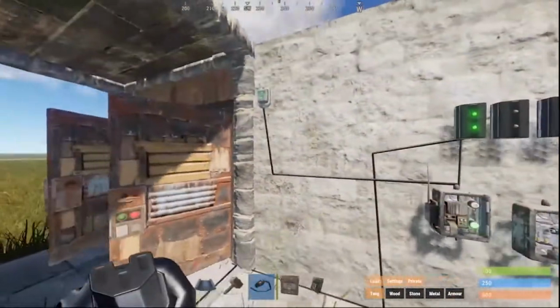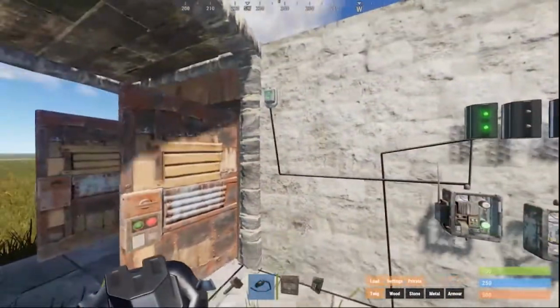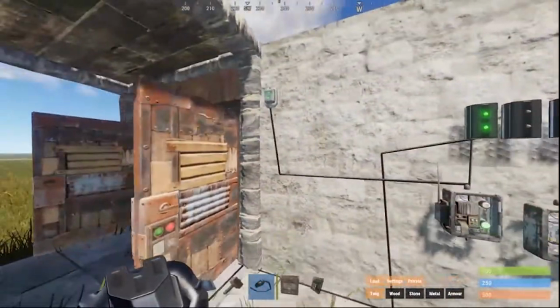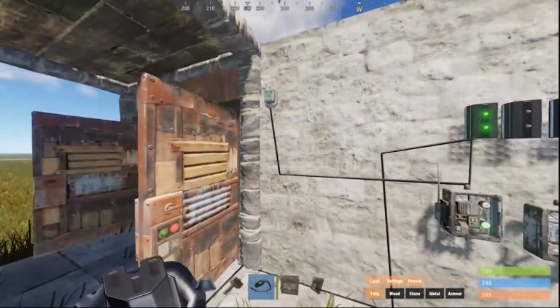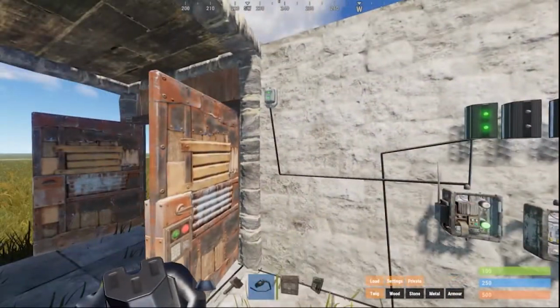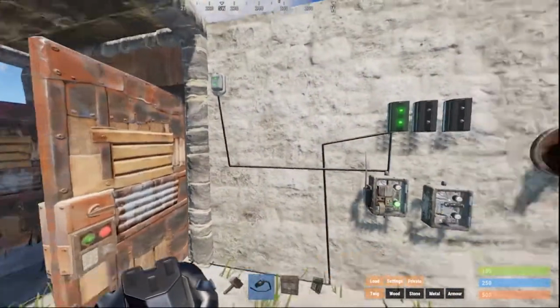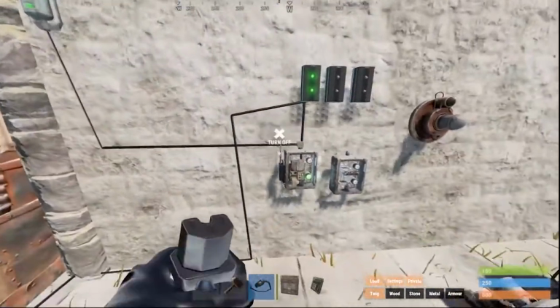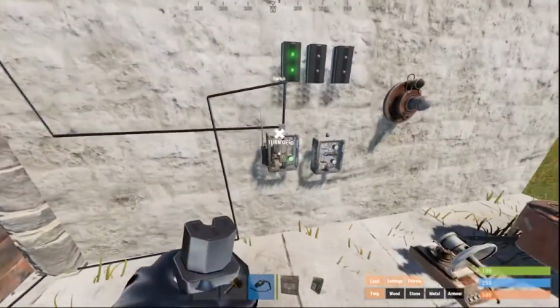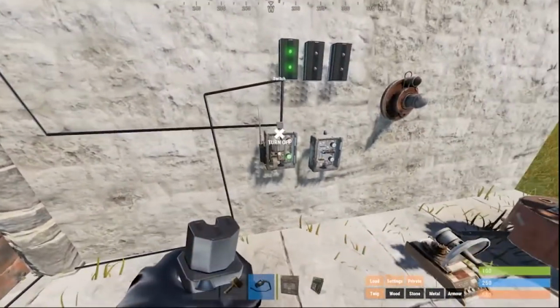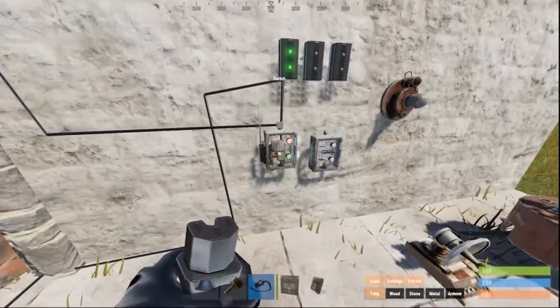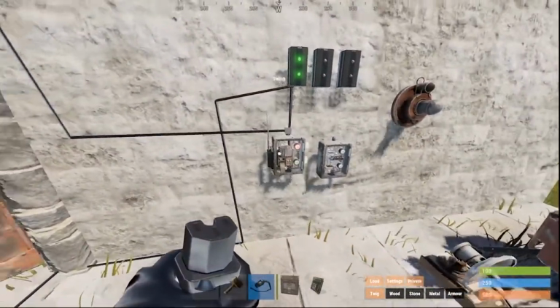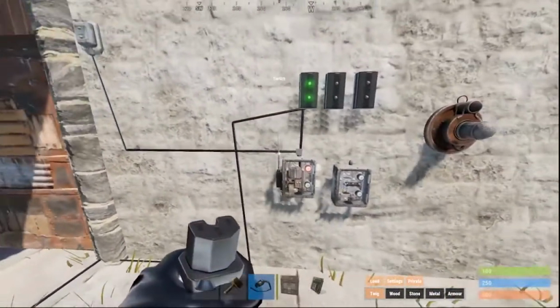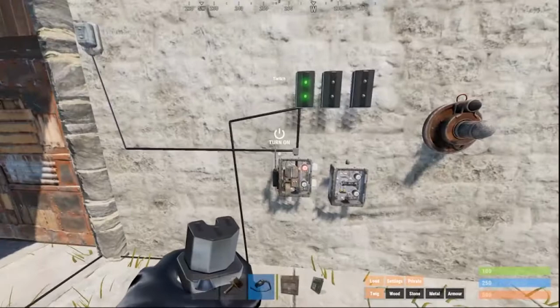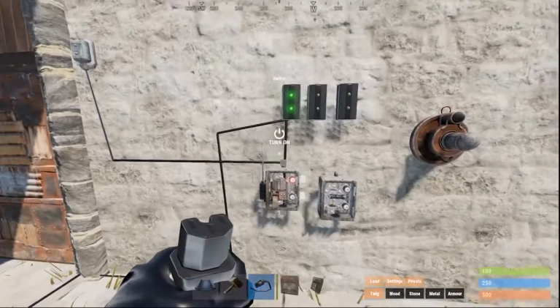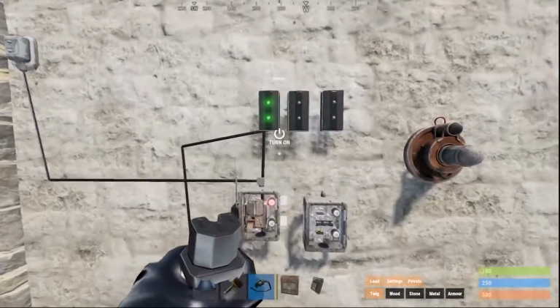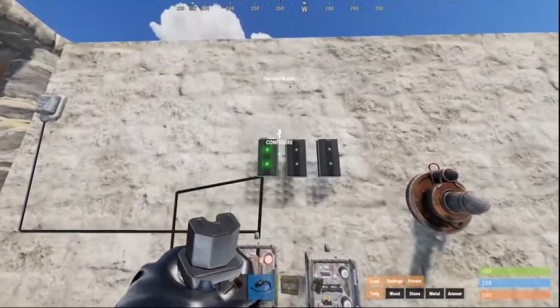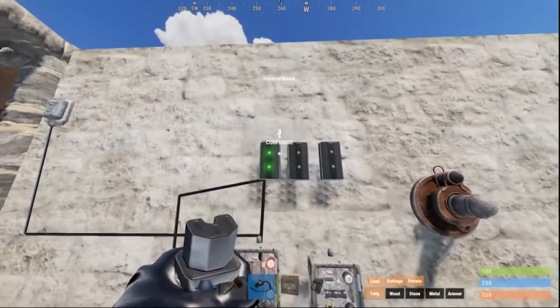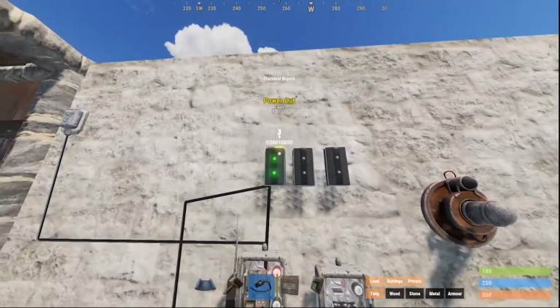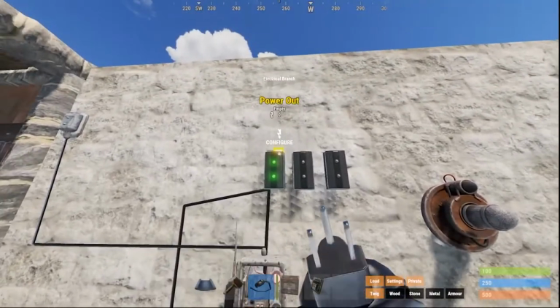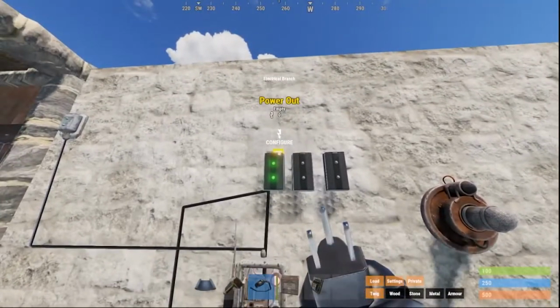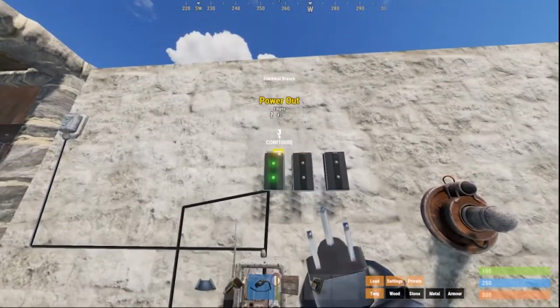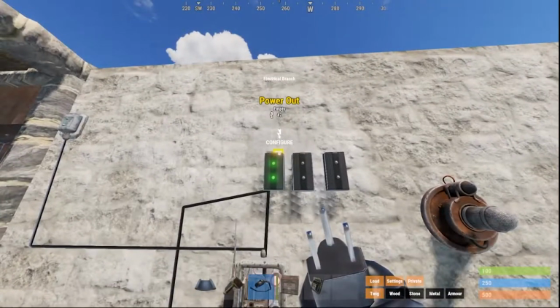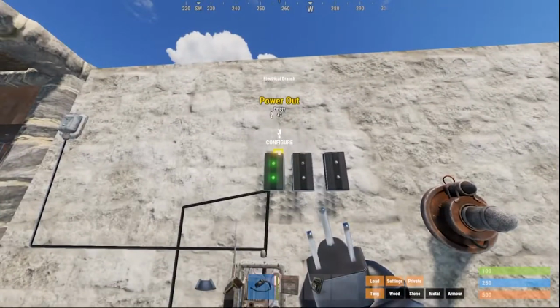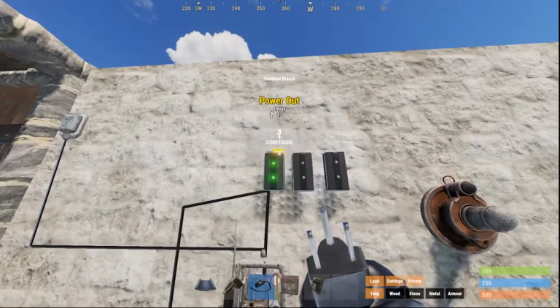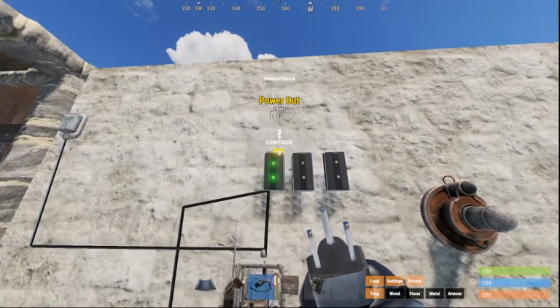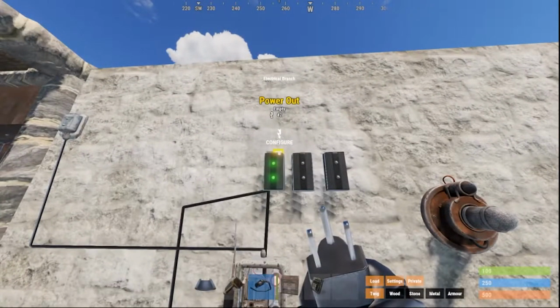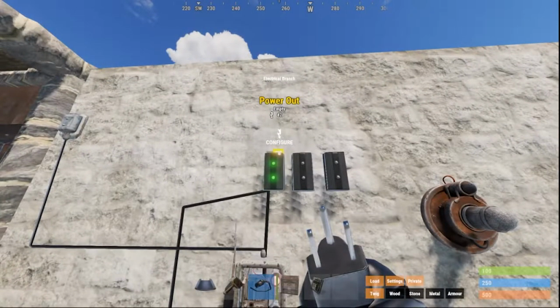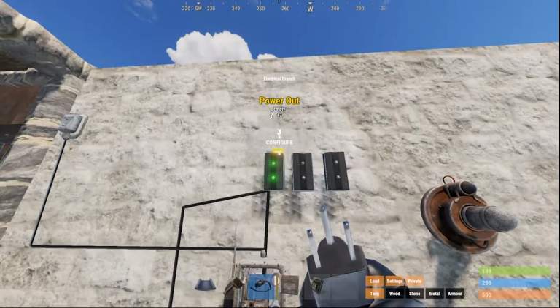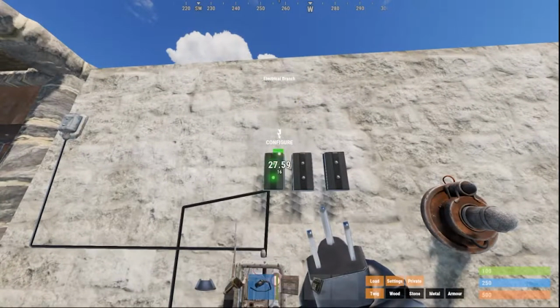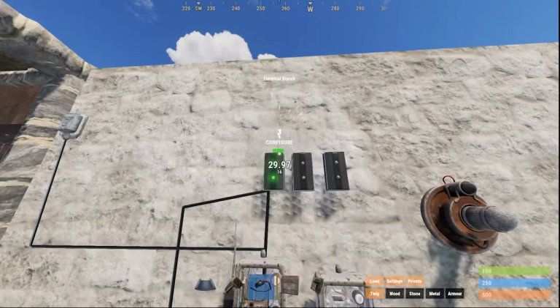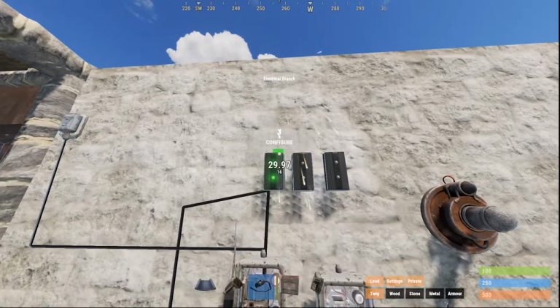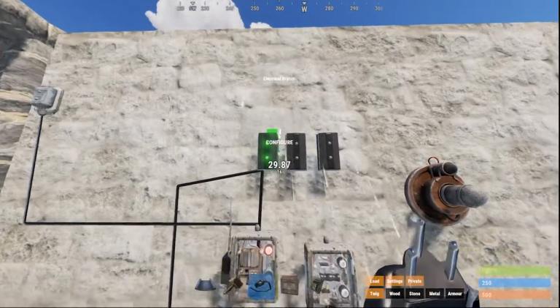Now you set up the smart switch to the Rust app and you're ready to go. Send the remaining power out to the next electrical branch.